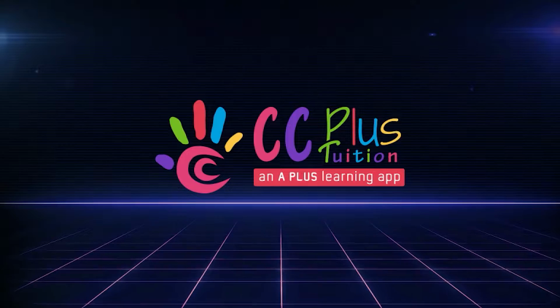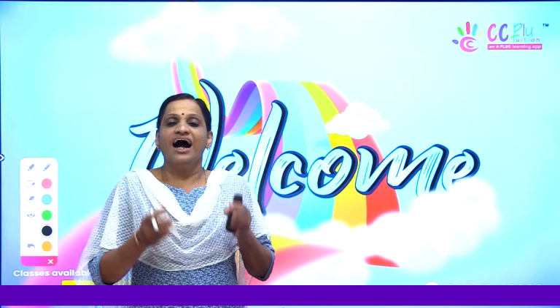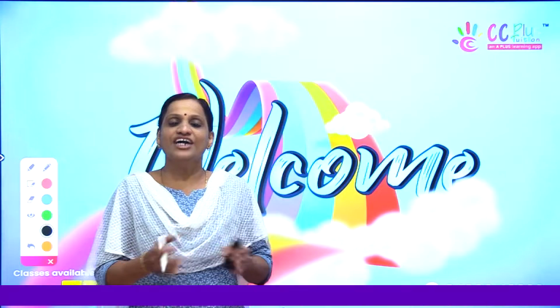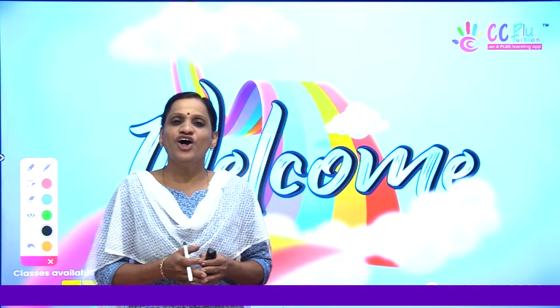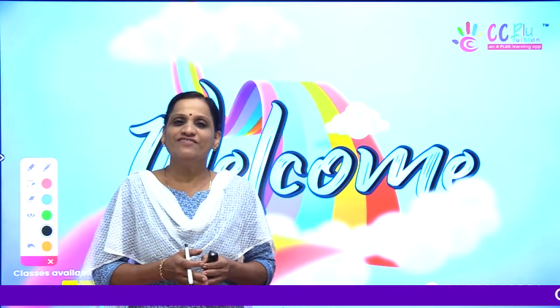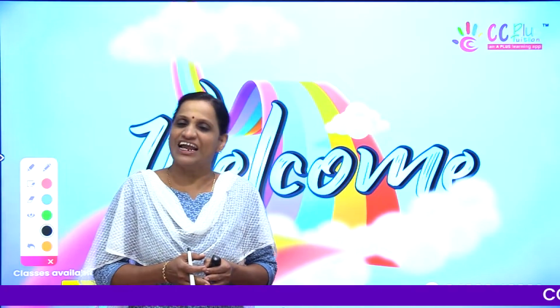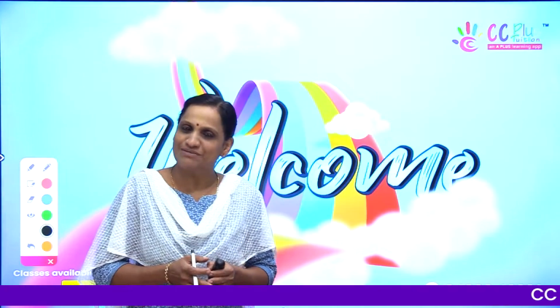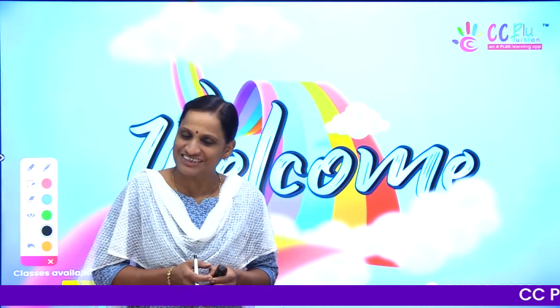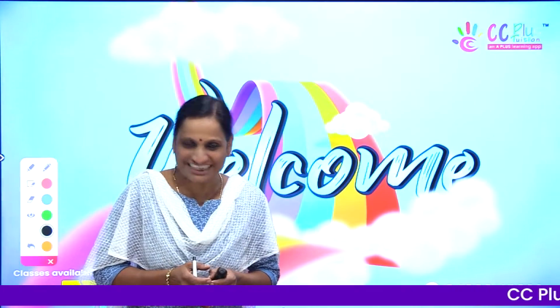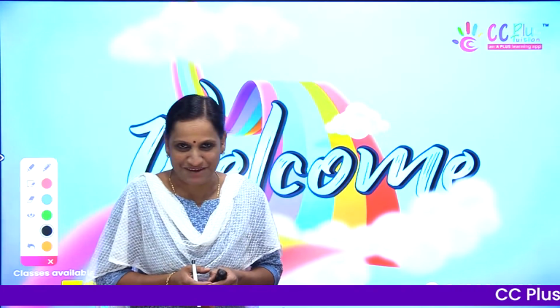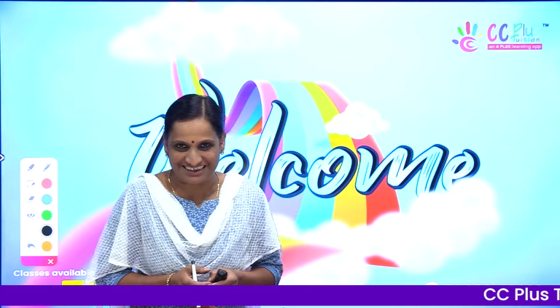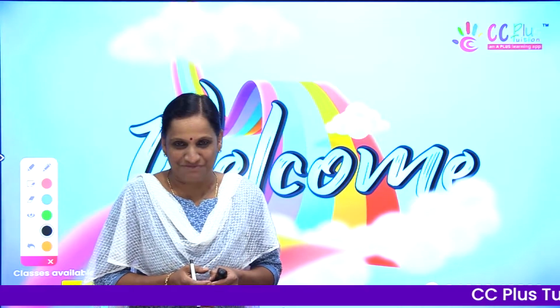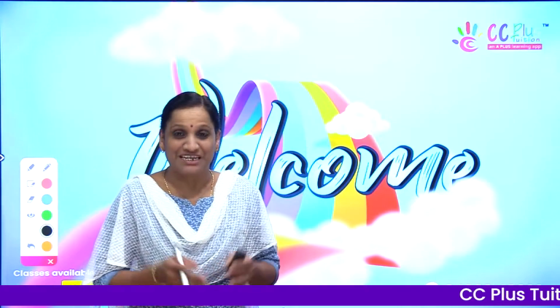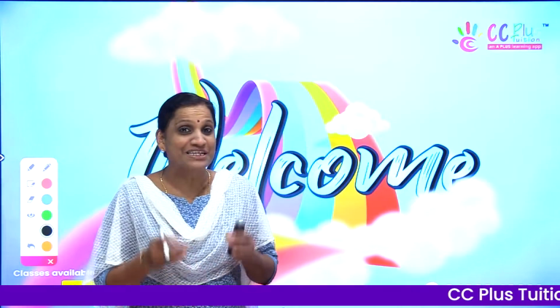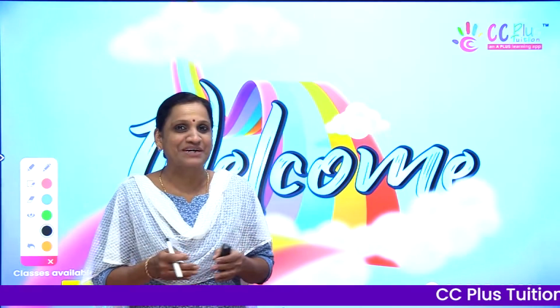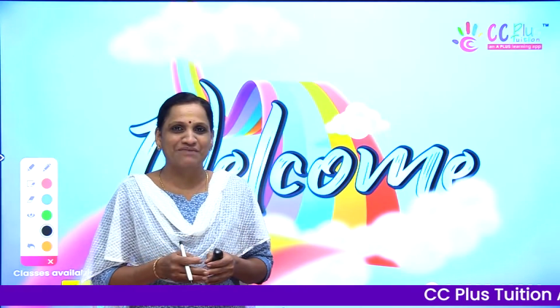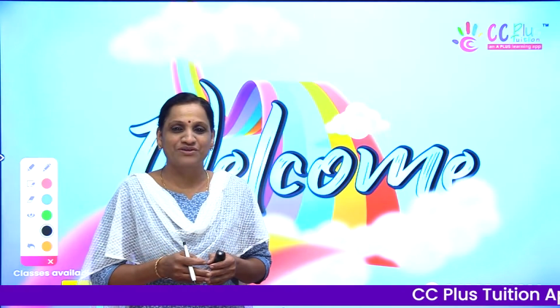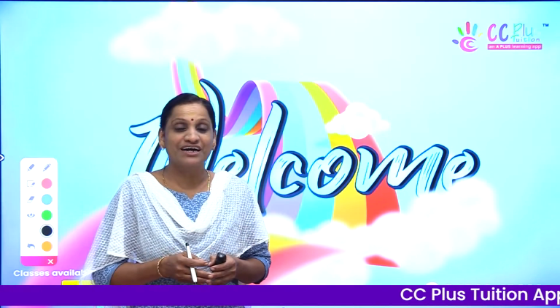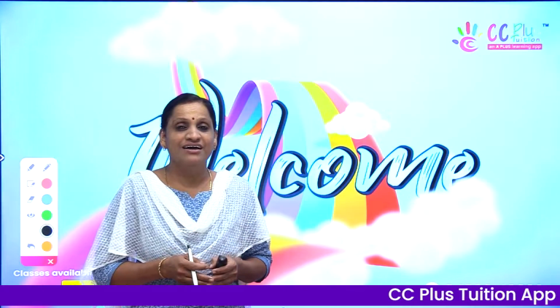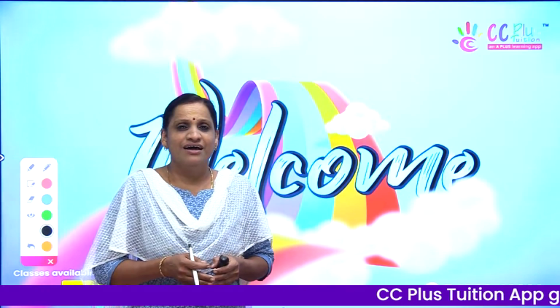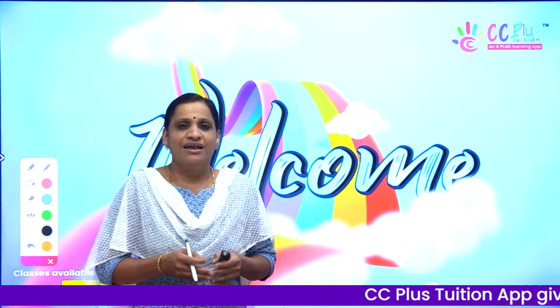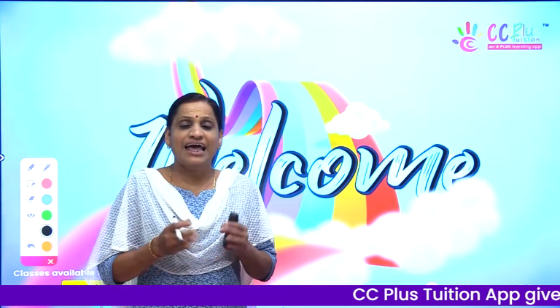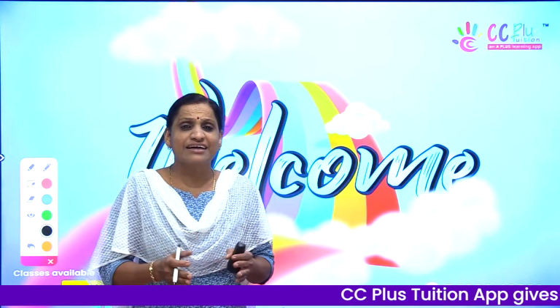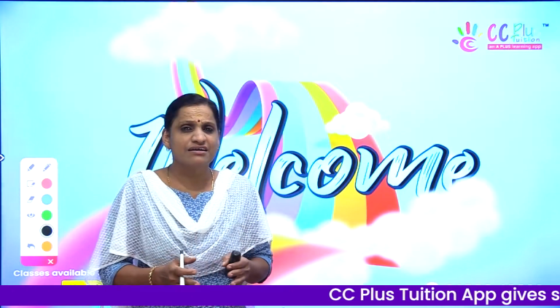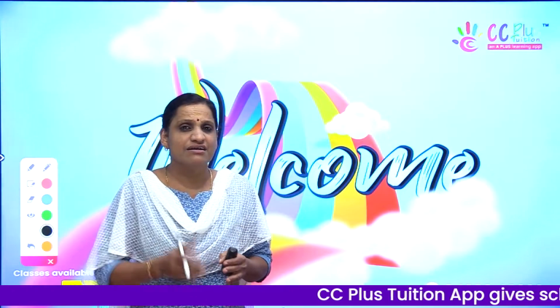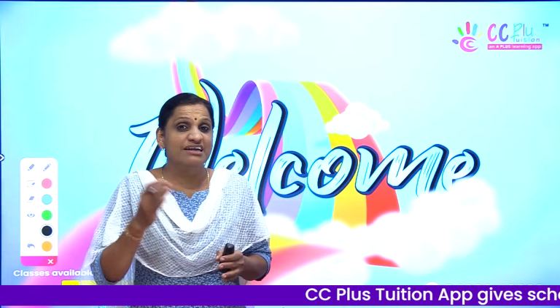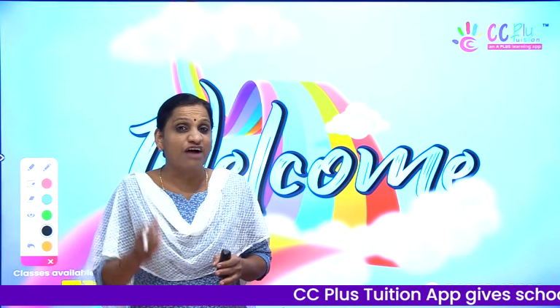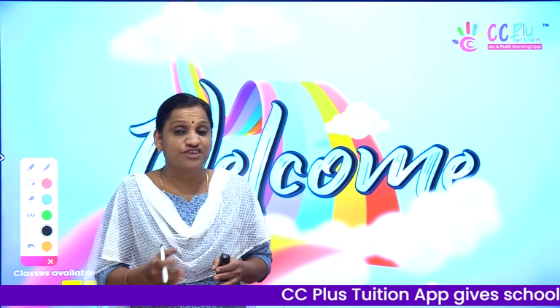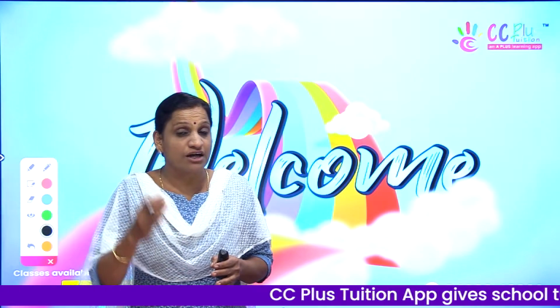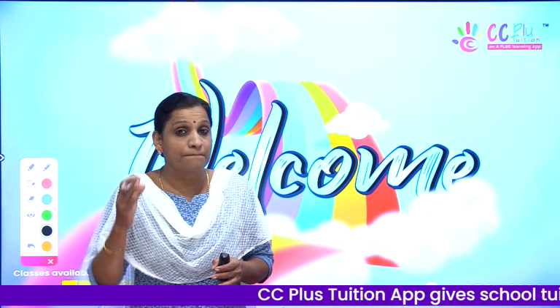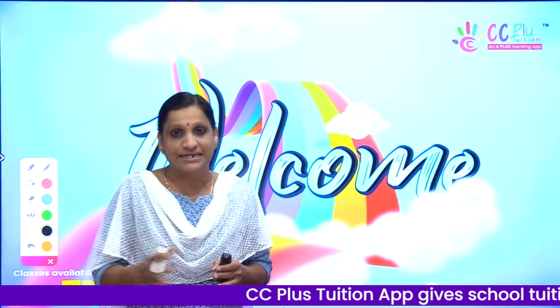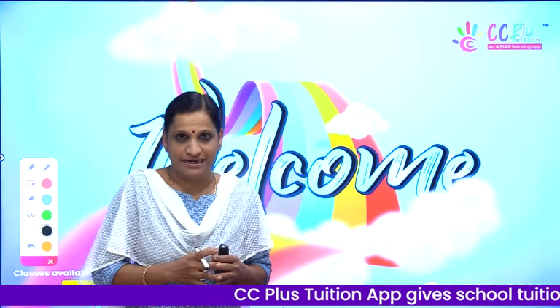Hi all! Welcome to CC Plus! Now, what we're going to do is Layering, Grafting, and Budding.